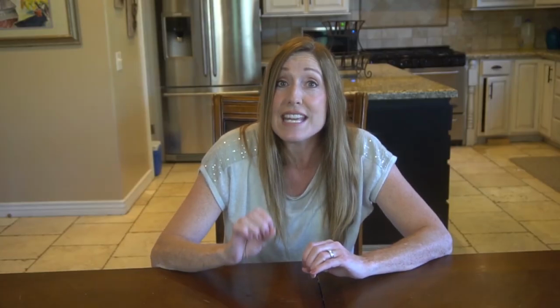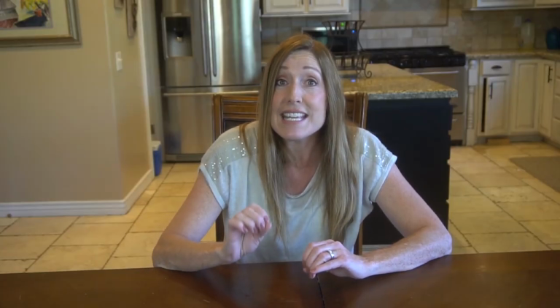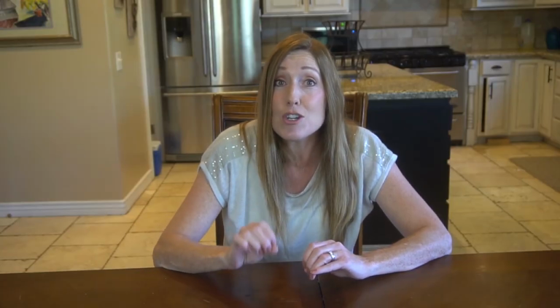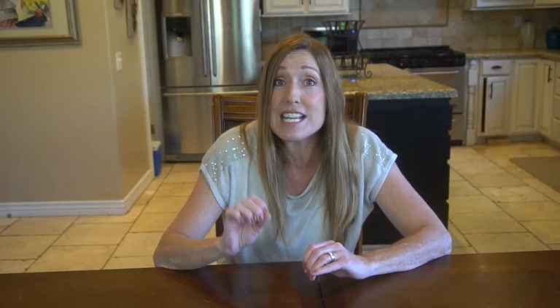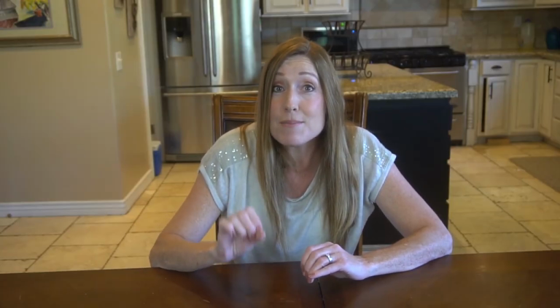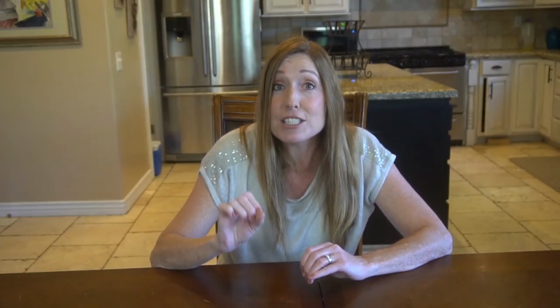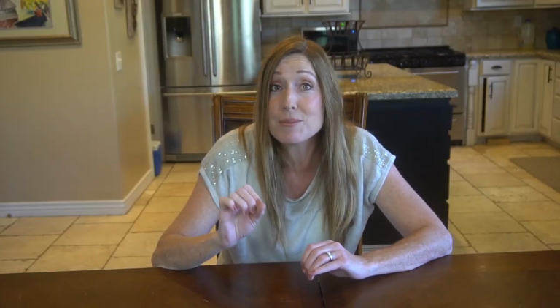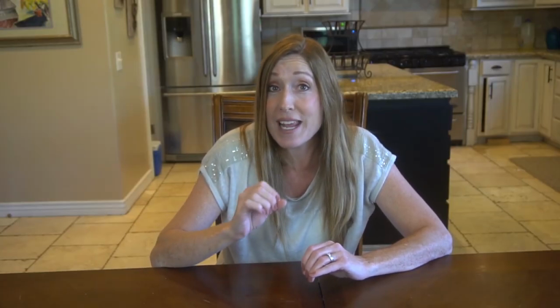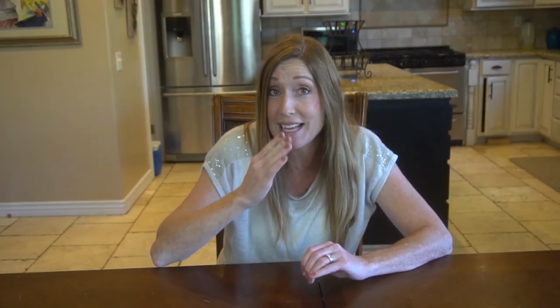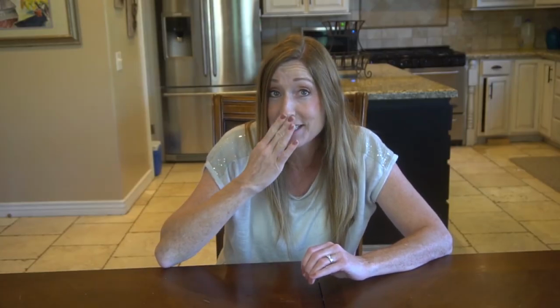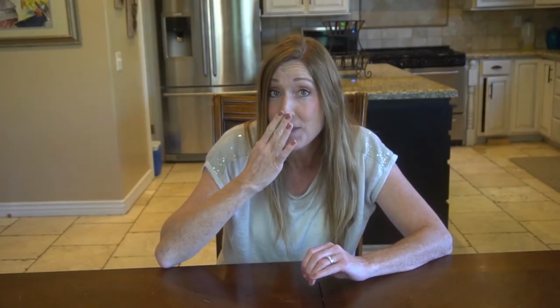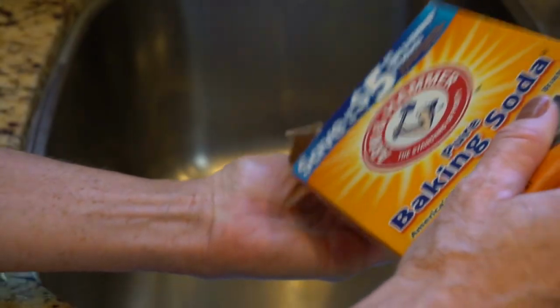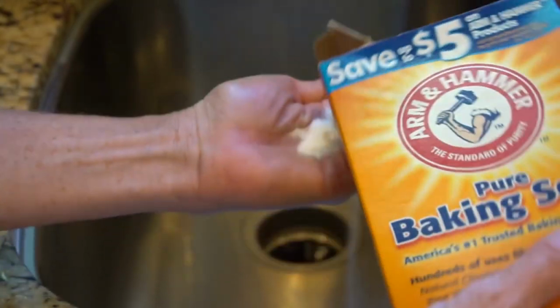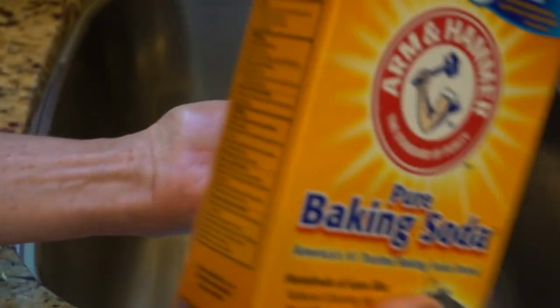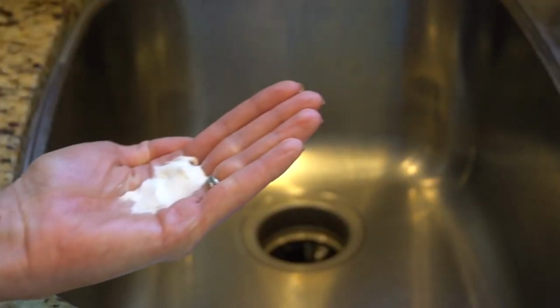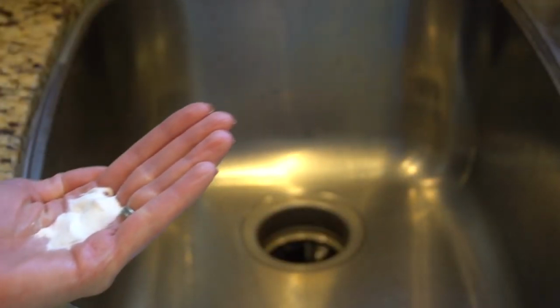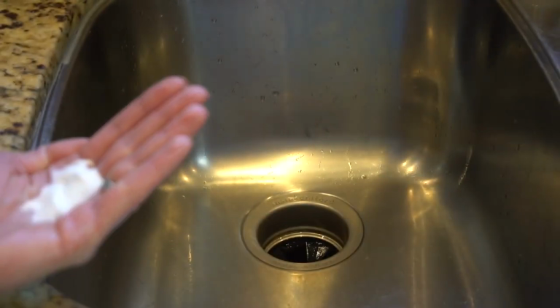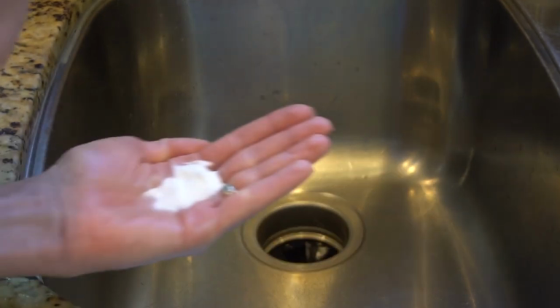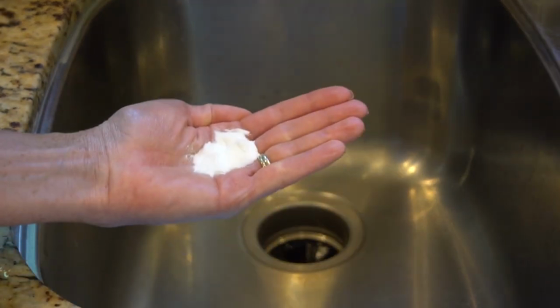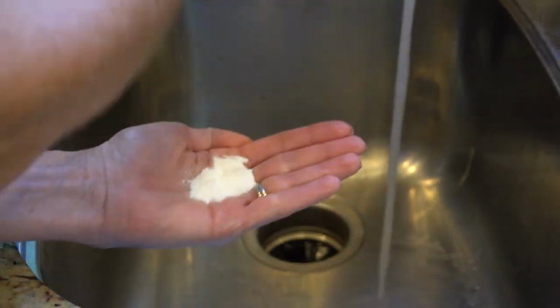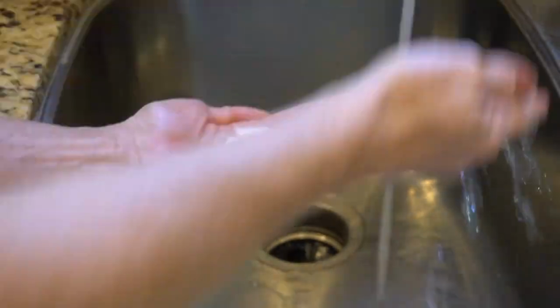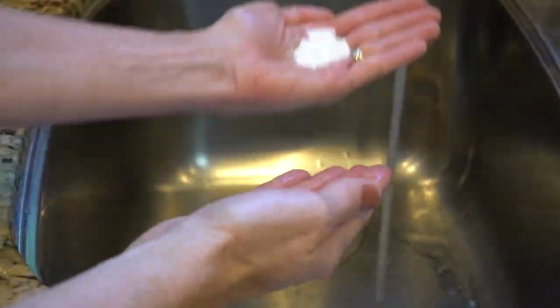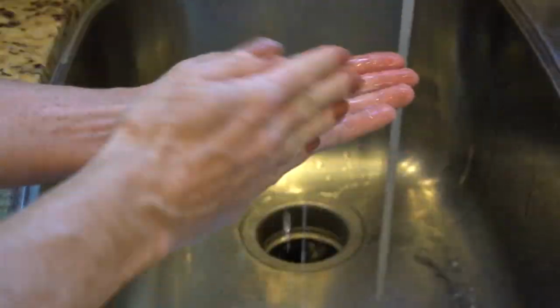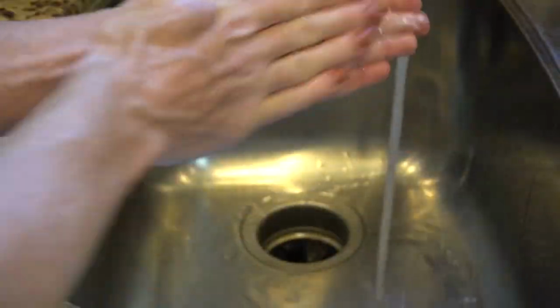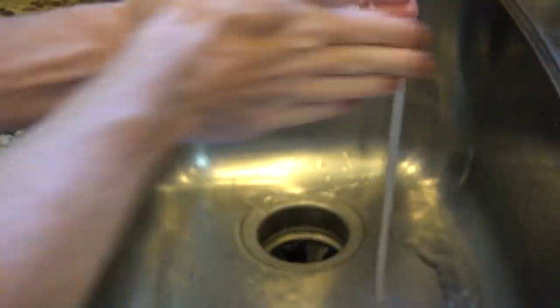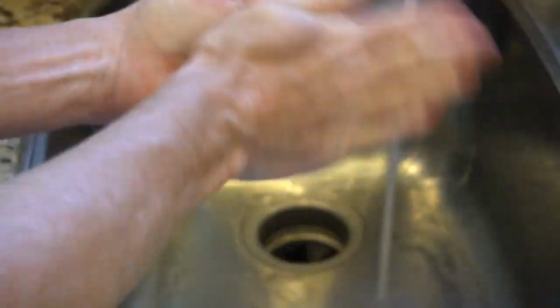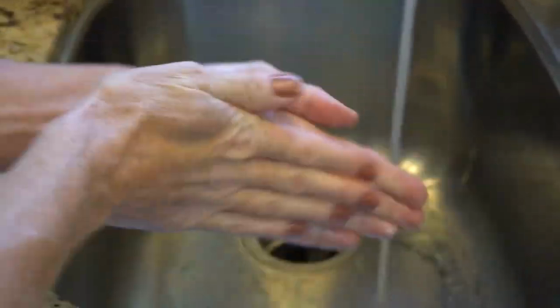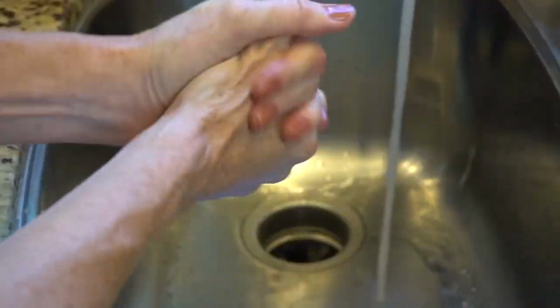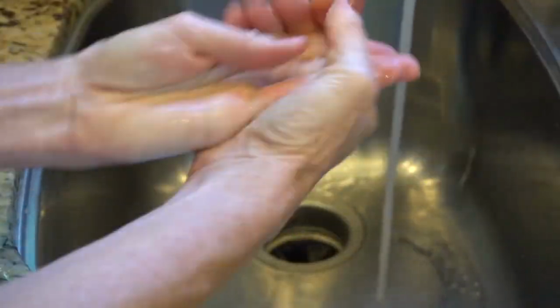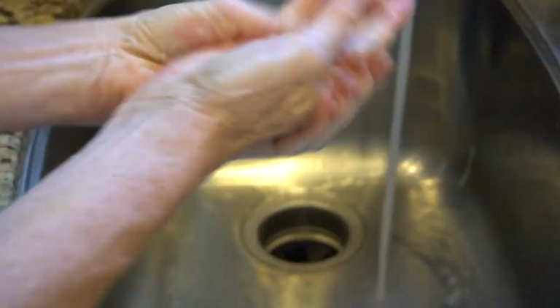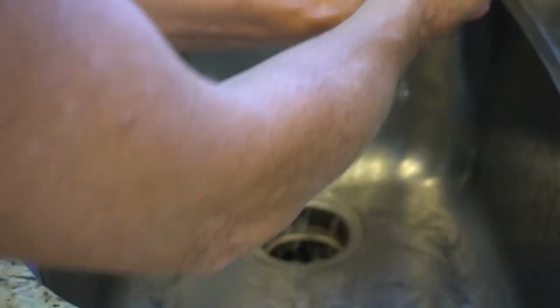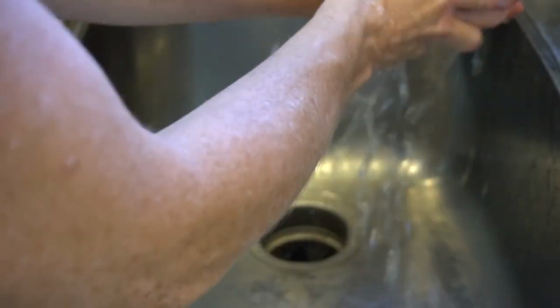Number thirteen: remove icky cooking smells from your hands. Neutralize garlic or onion-scented hands by rubbing them with lemon juice or baking soda.